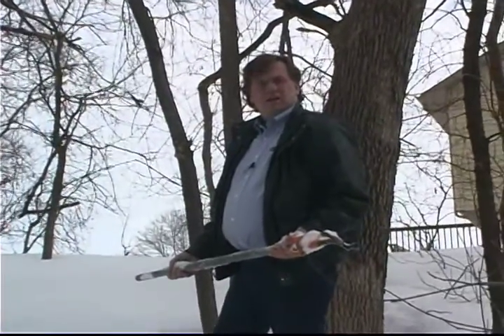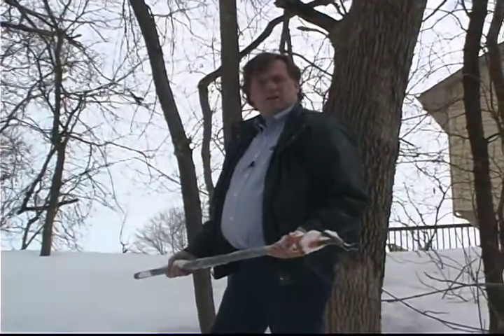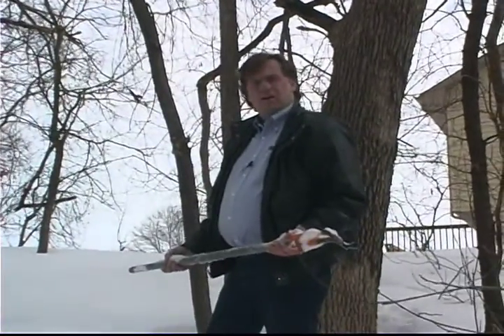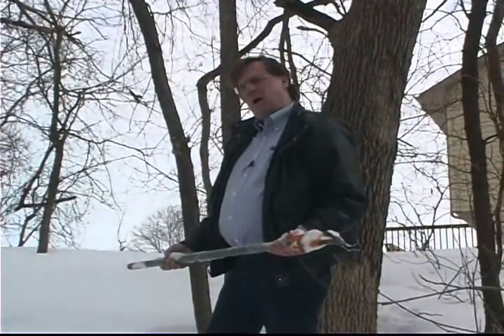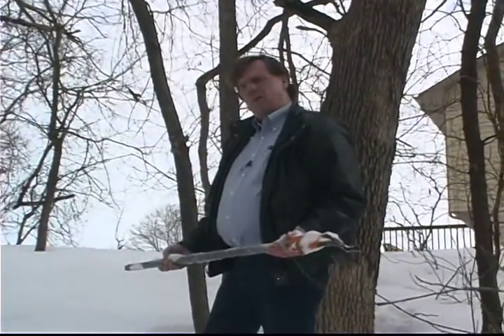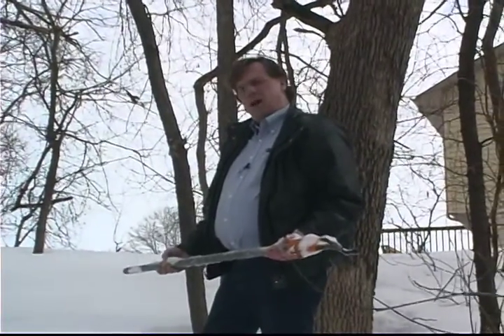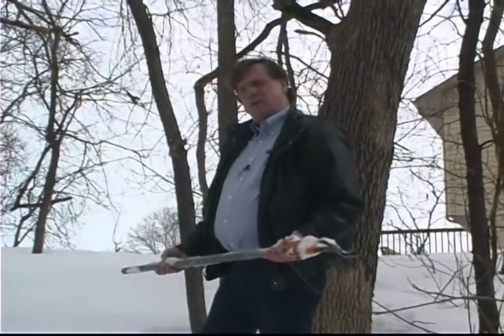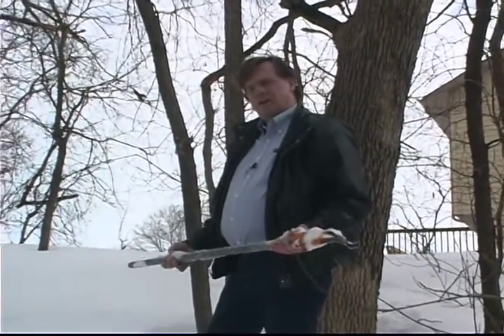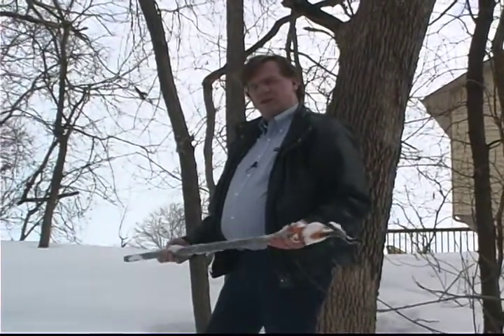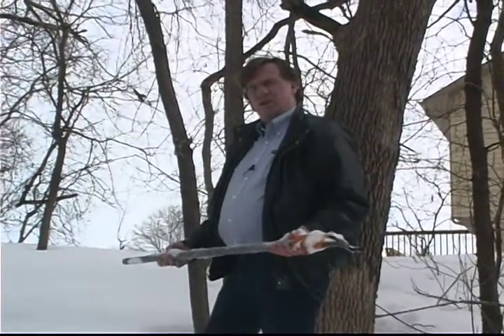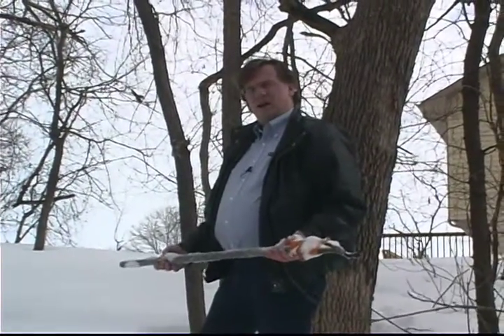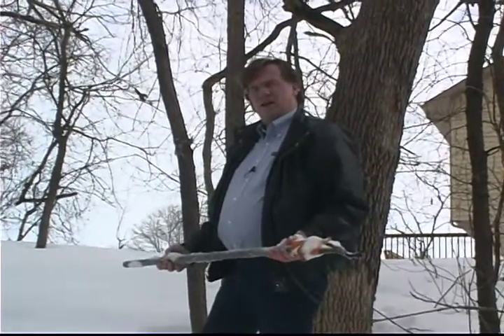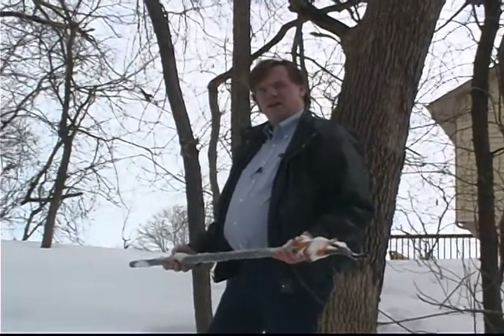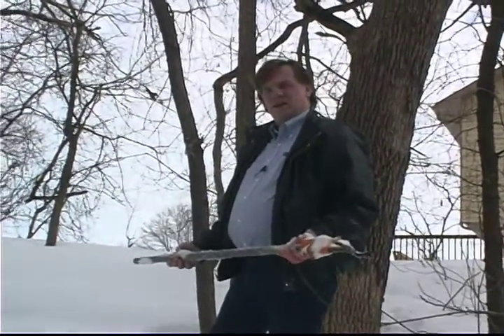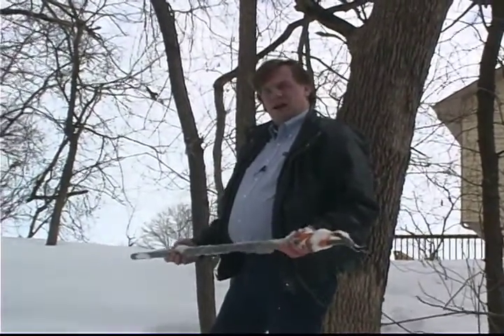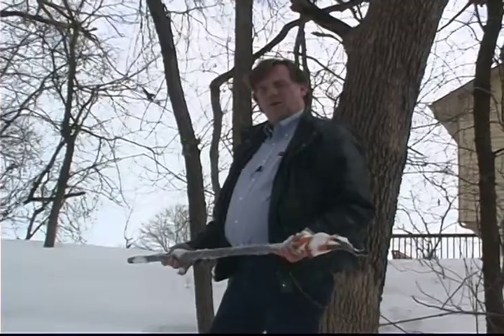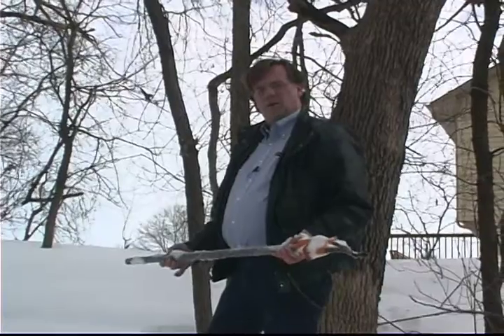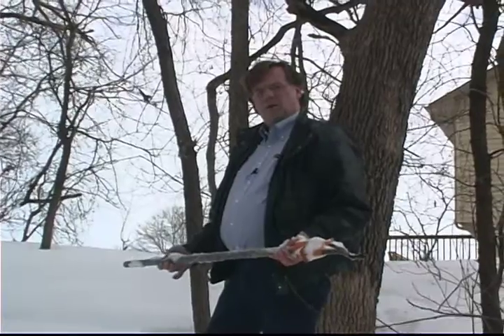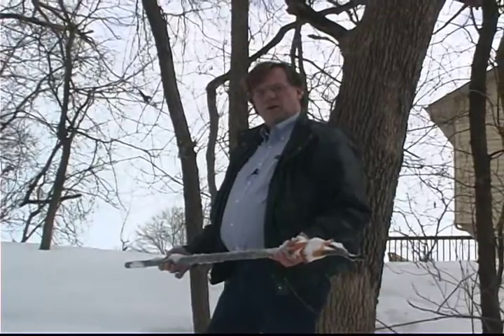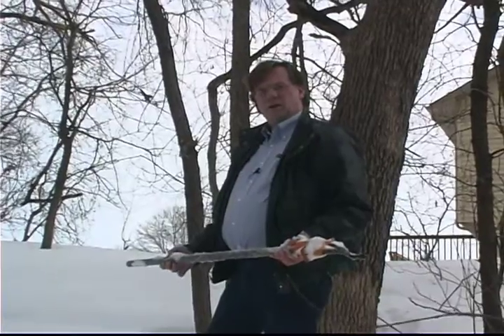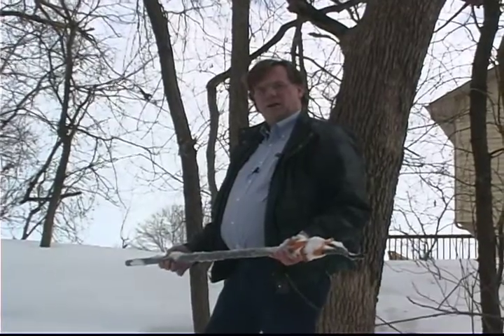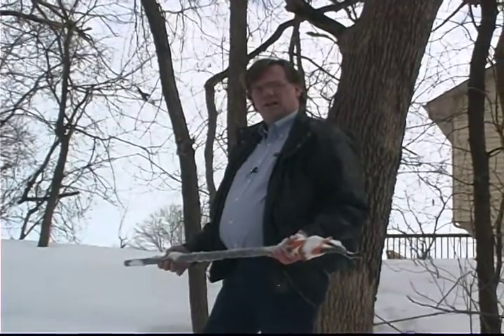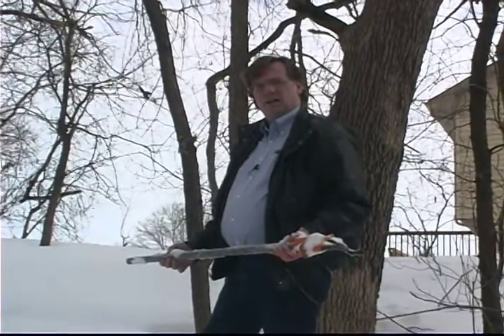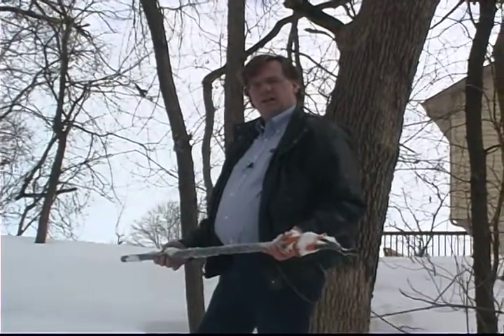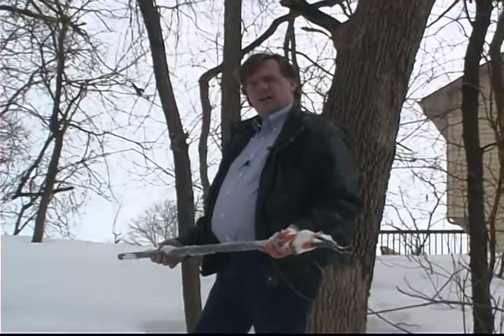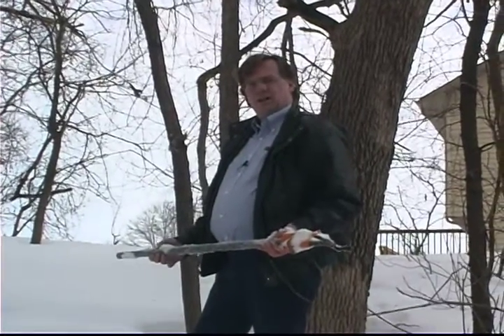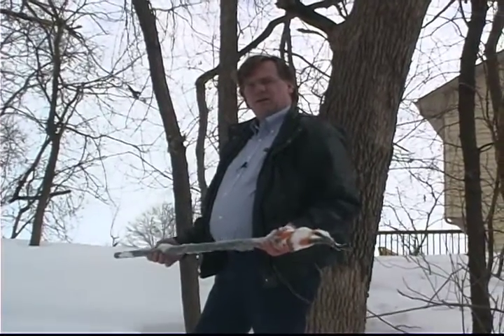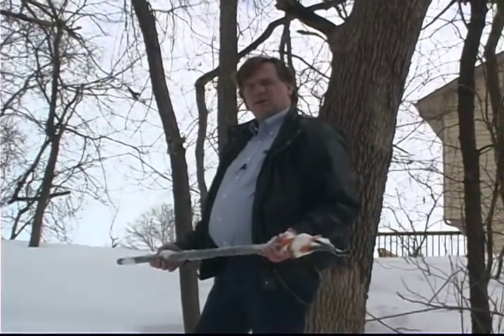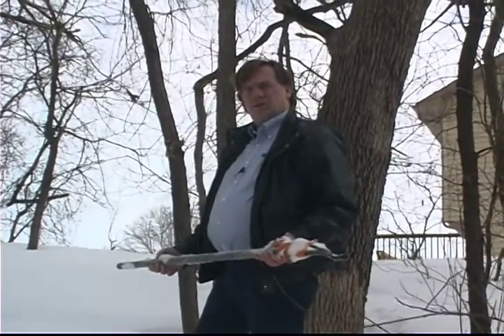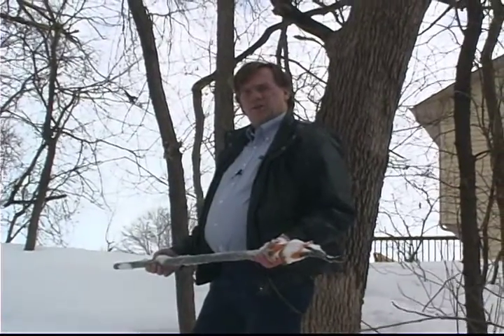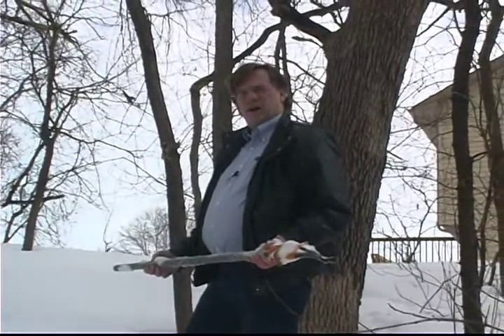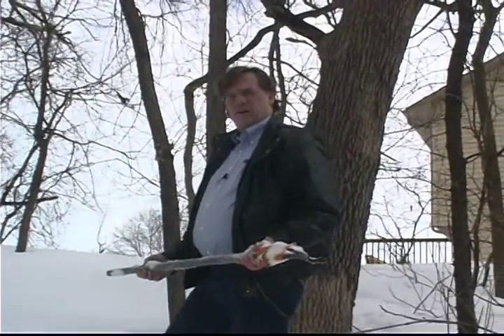So what does a pipe clamp and a snowbank have to do with woodworking? Let's go into the shop and find out.